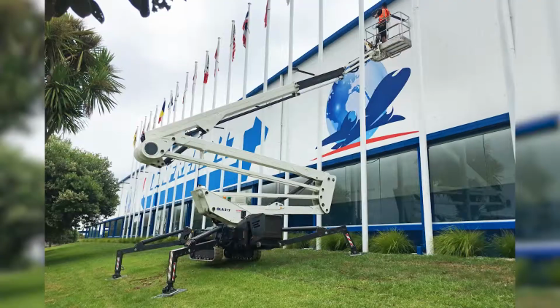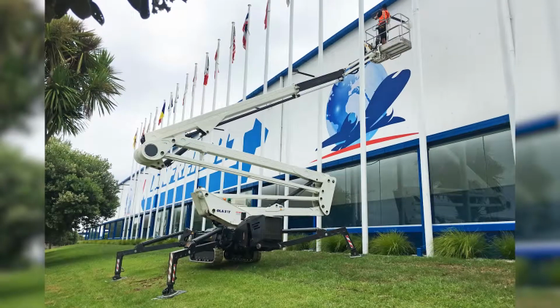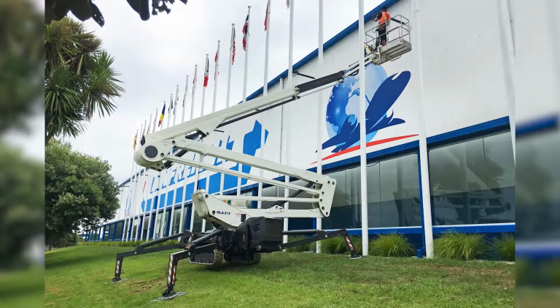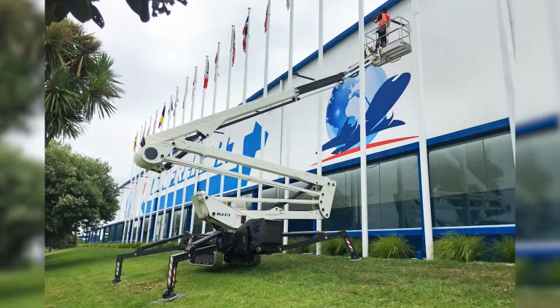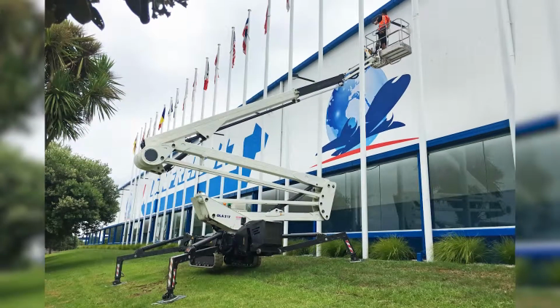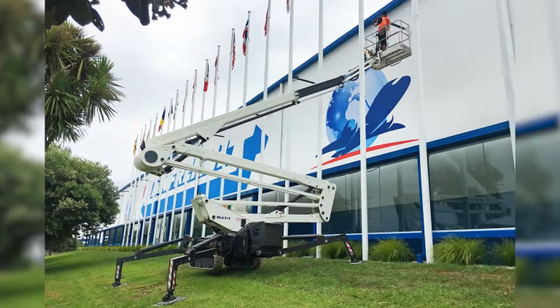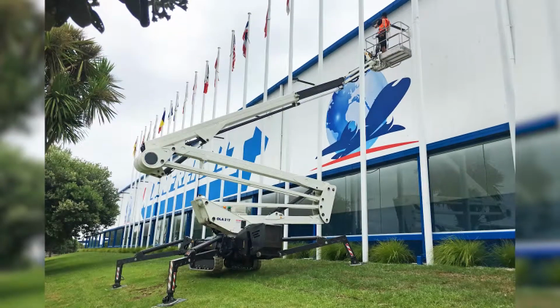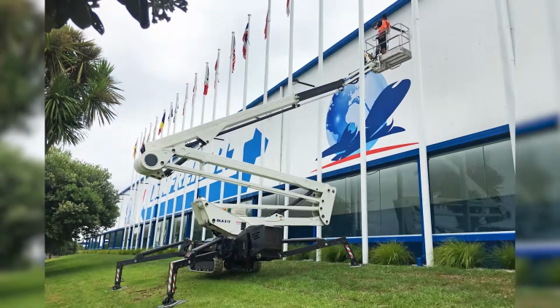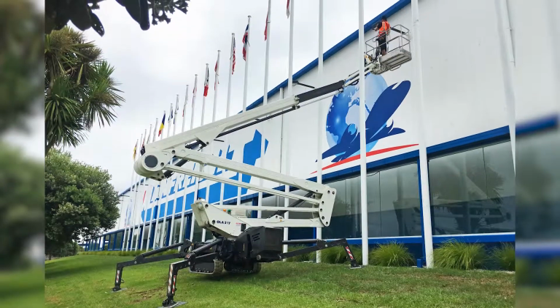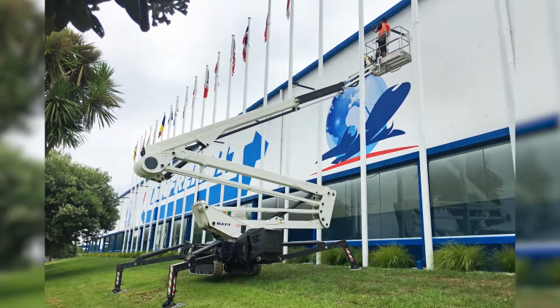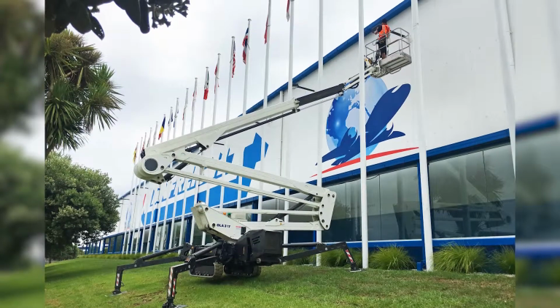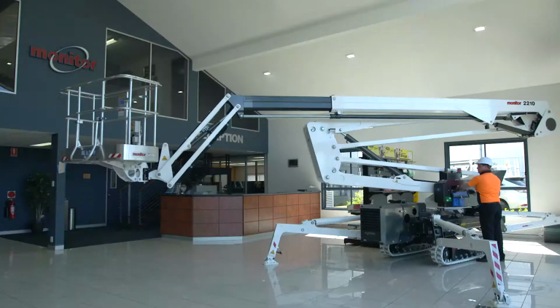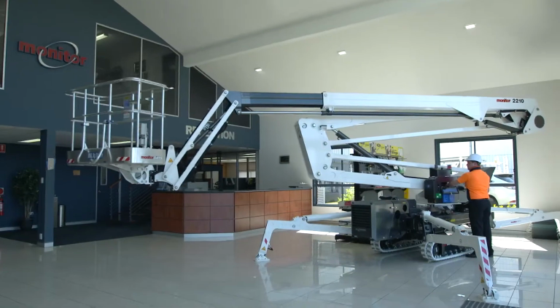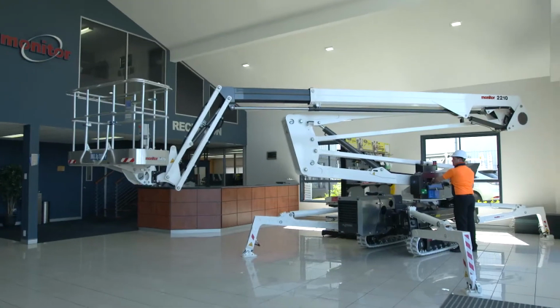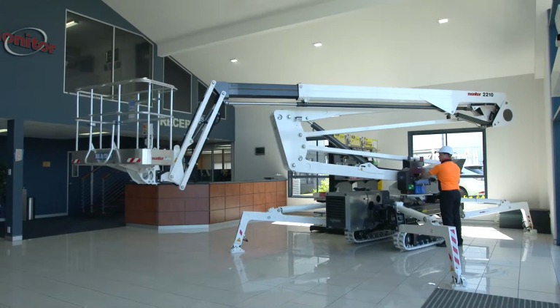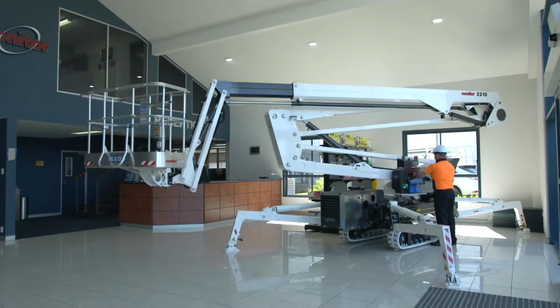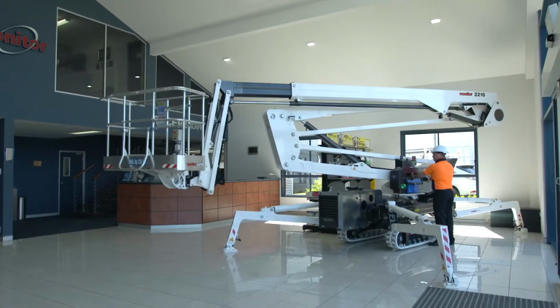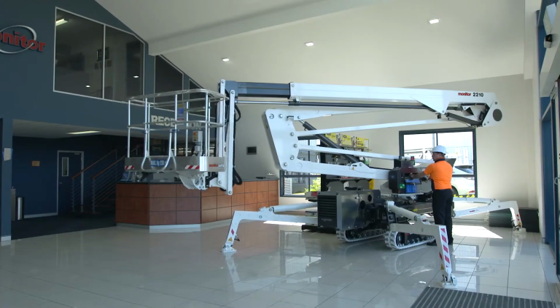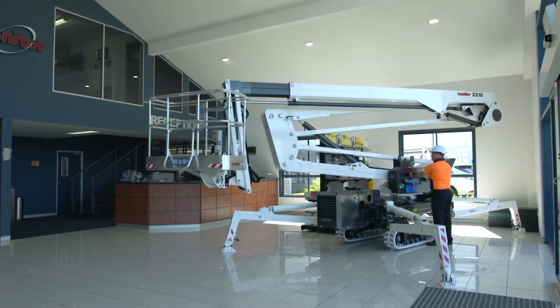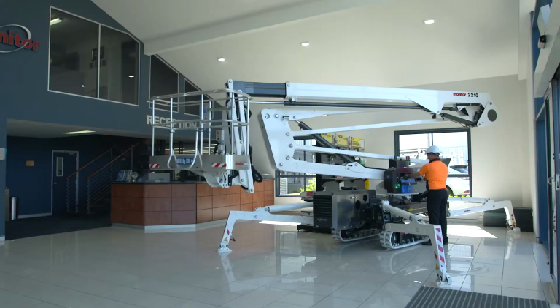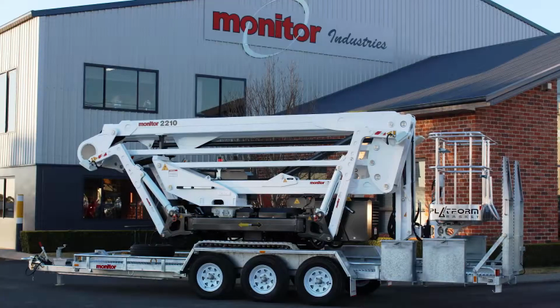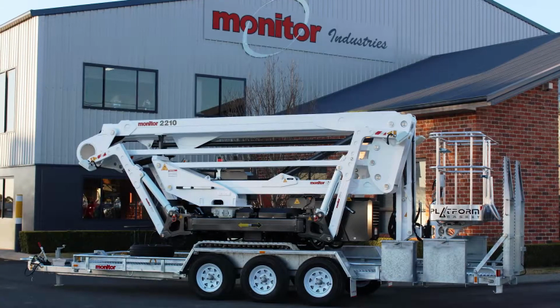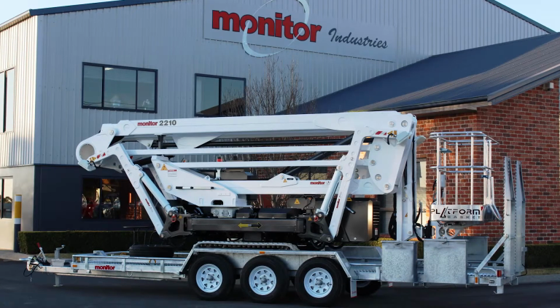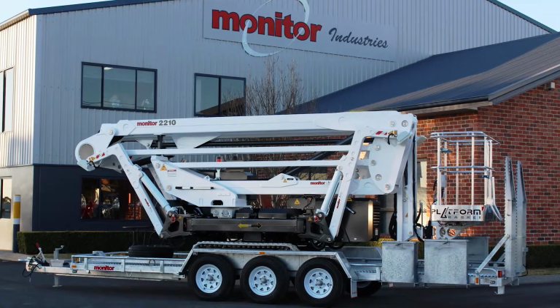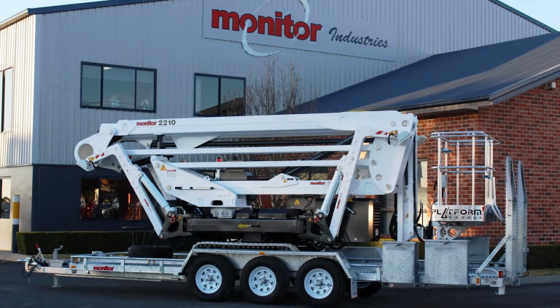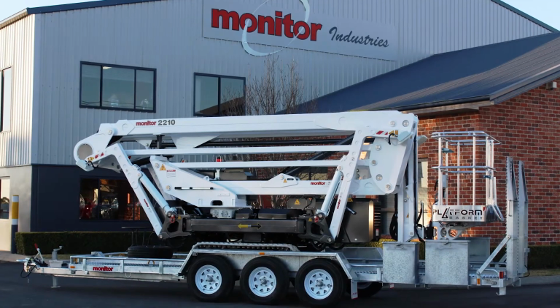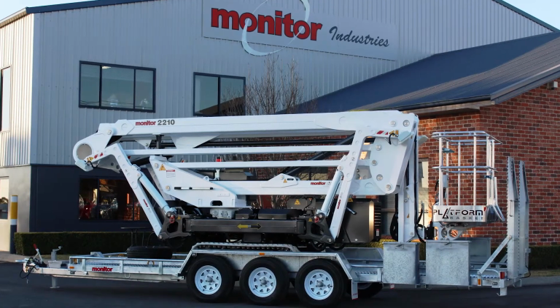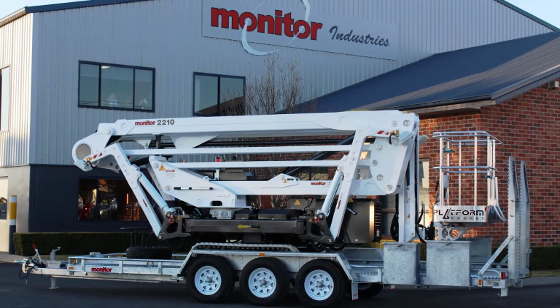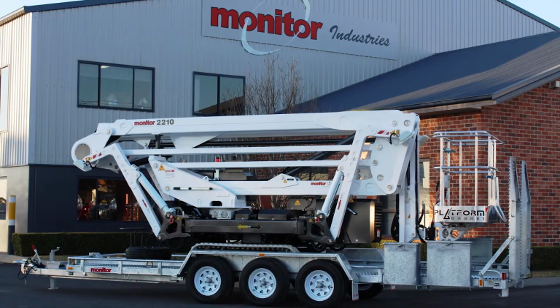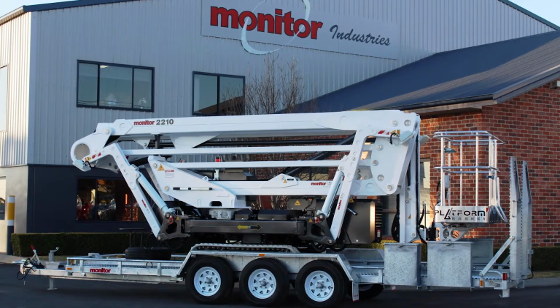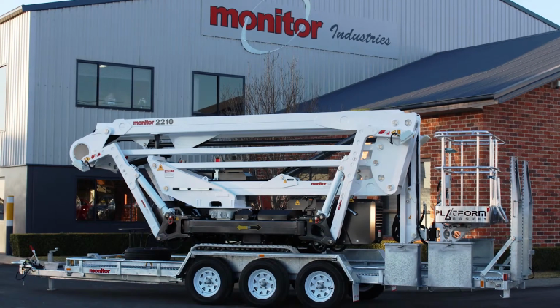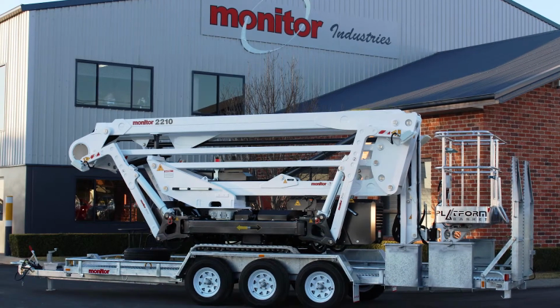With a low tare weight, the 2210 is available with a trailer package, making transportation very simple and economical.